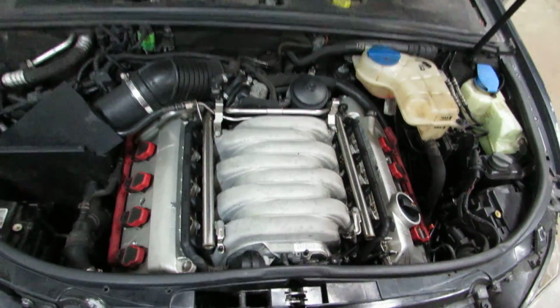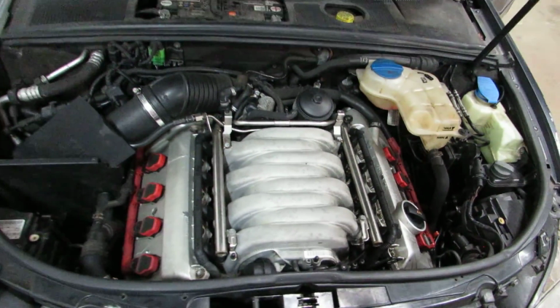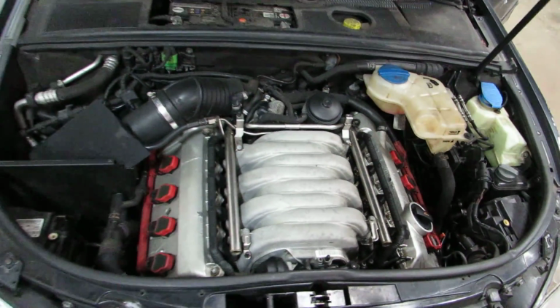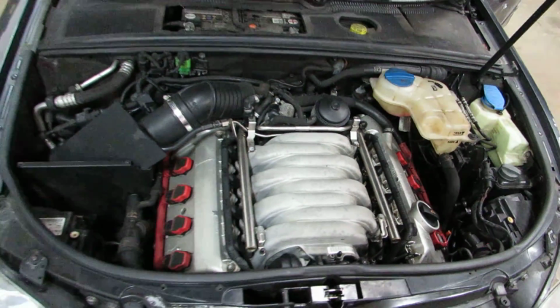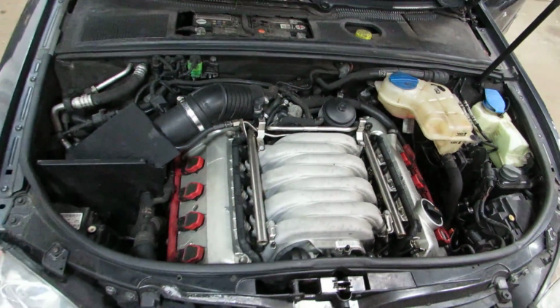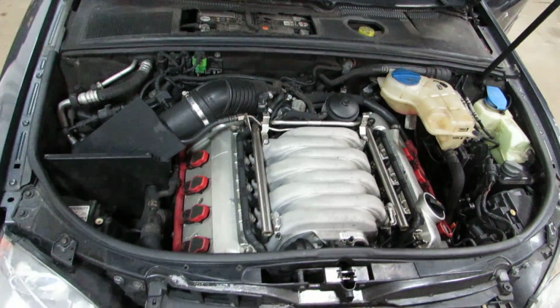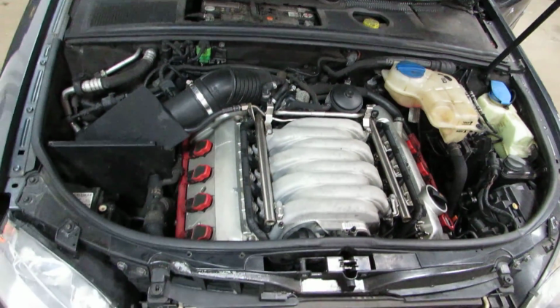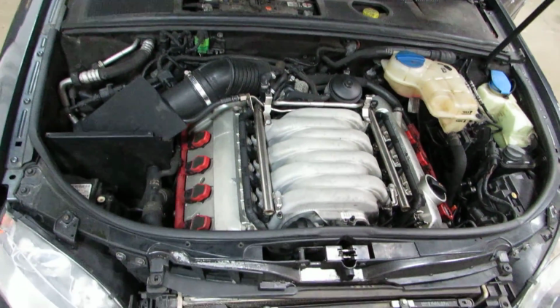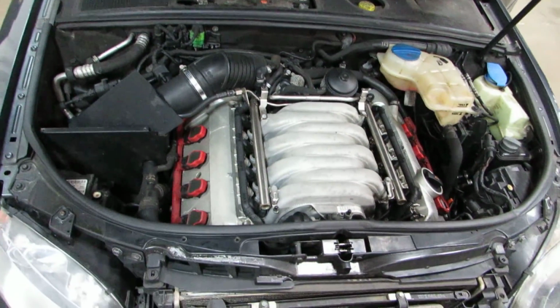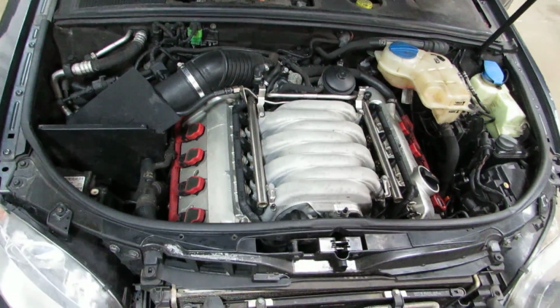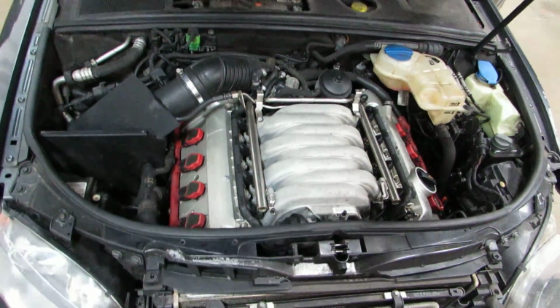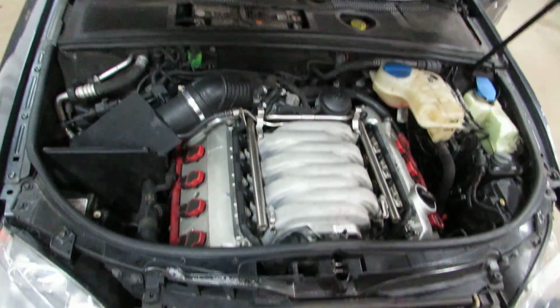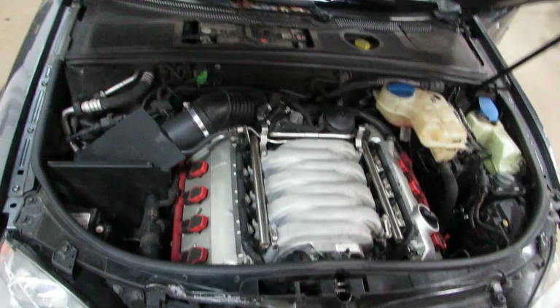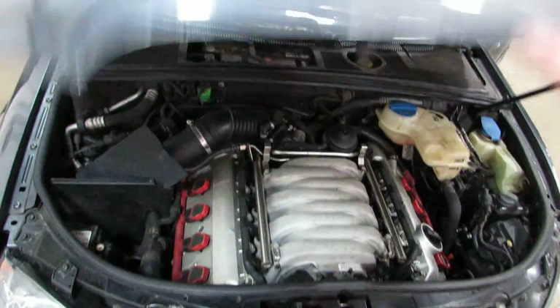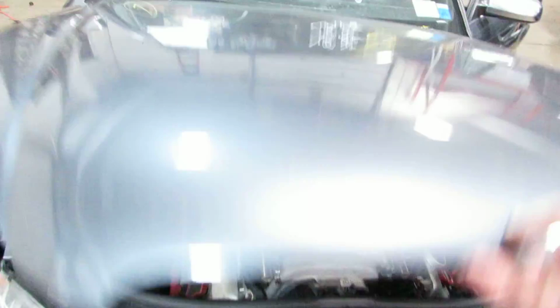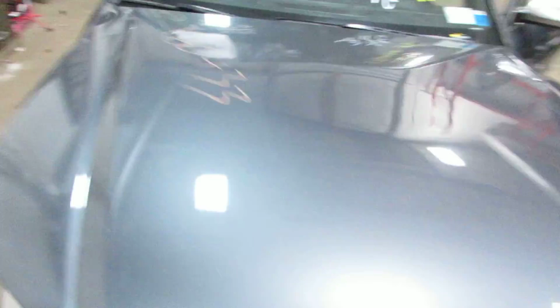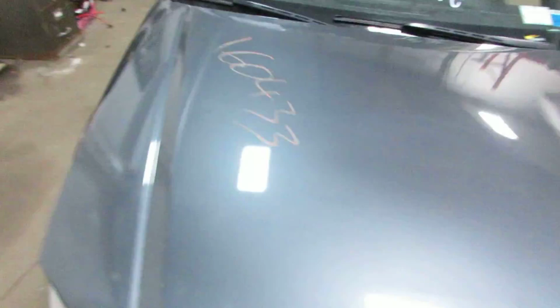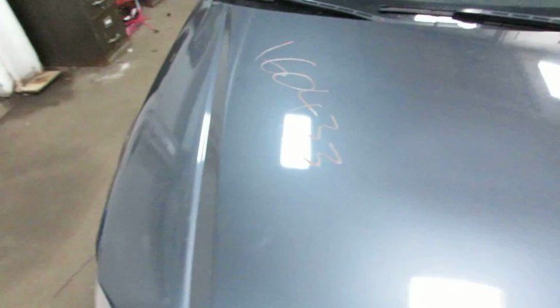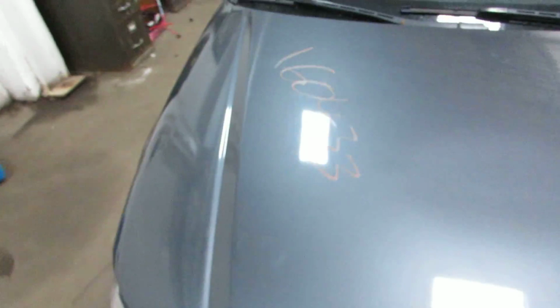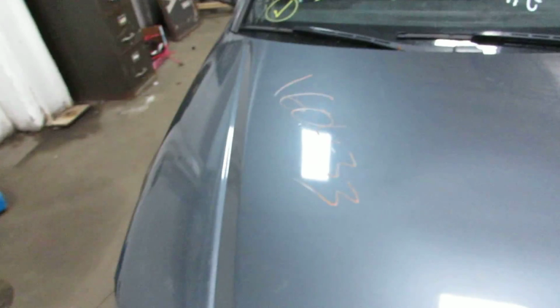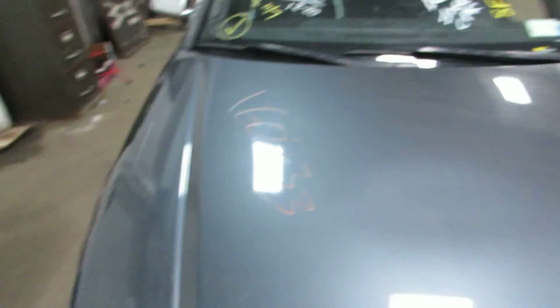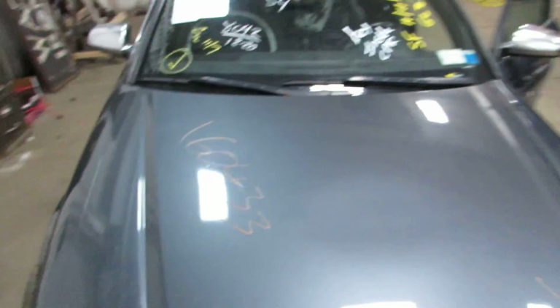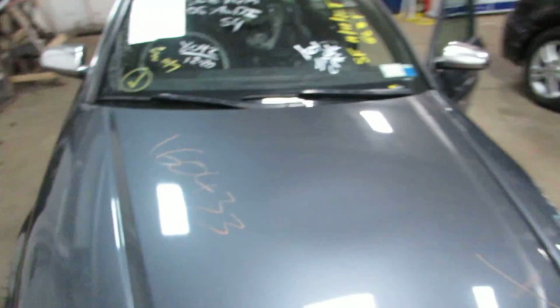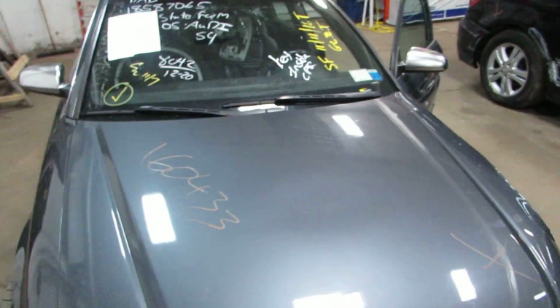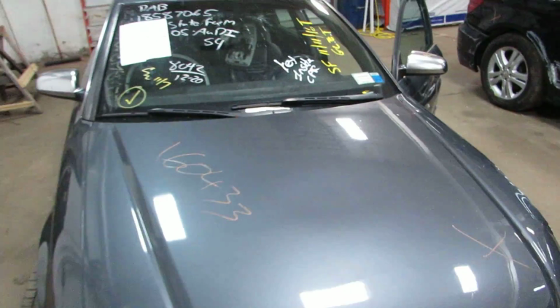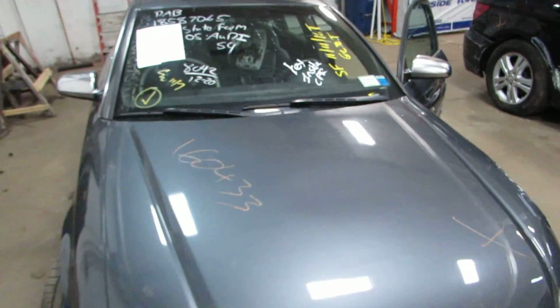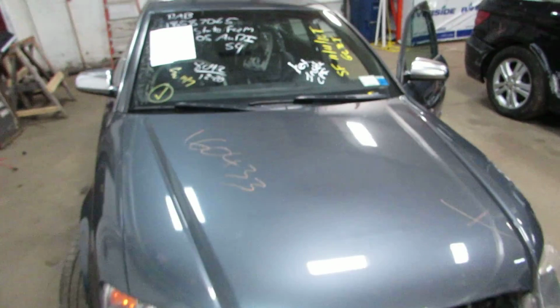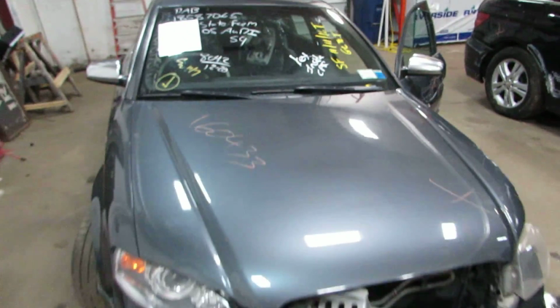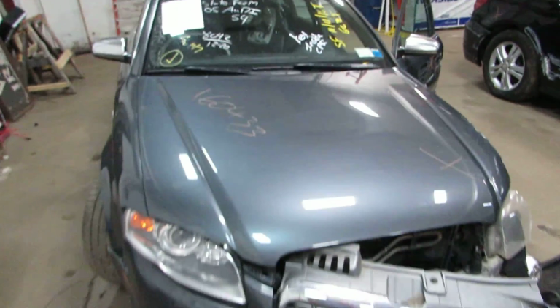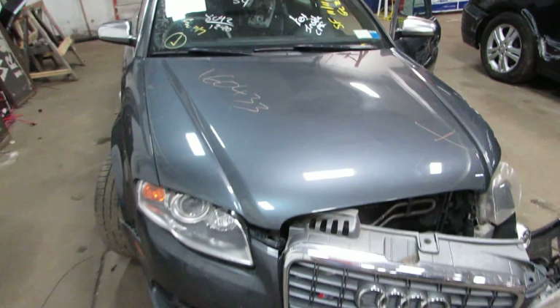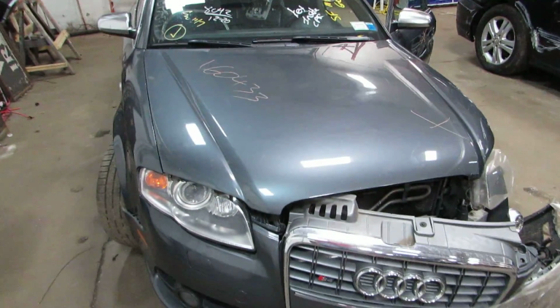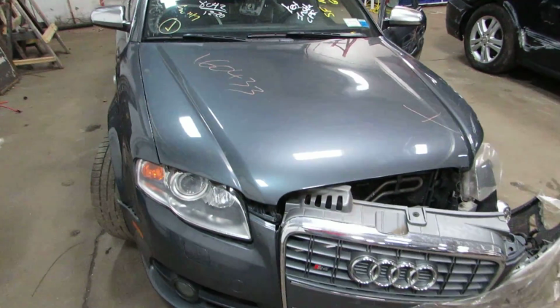You can see this car more at www.tomsforeign.com. Thank you.